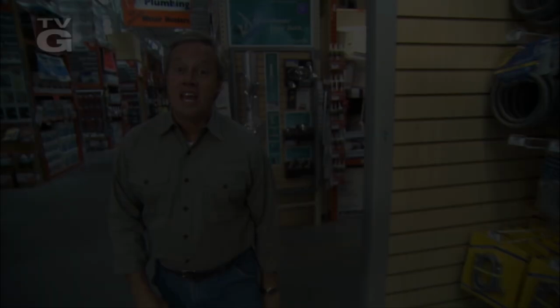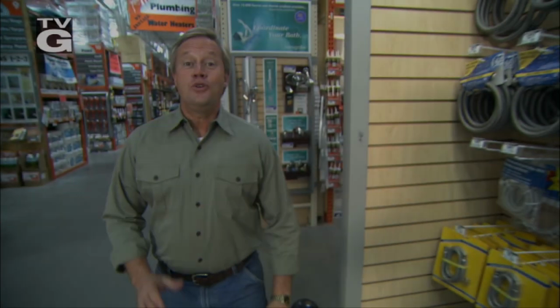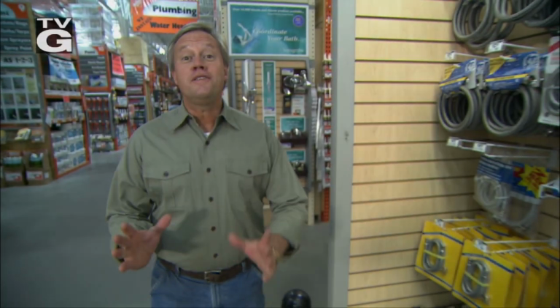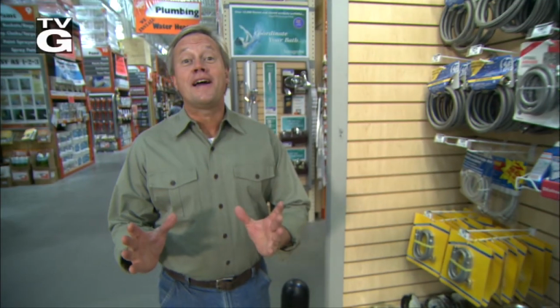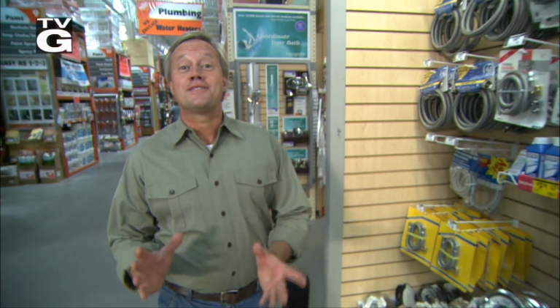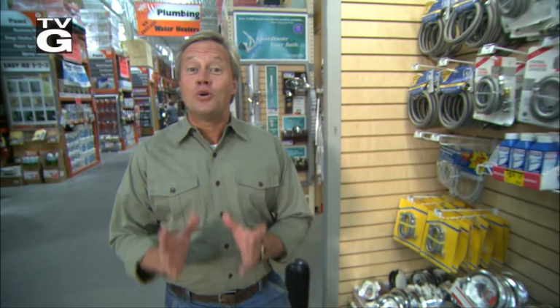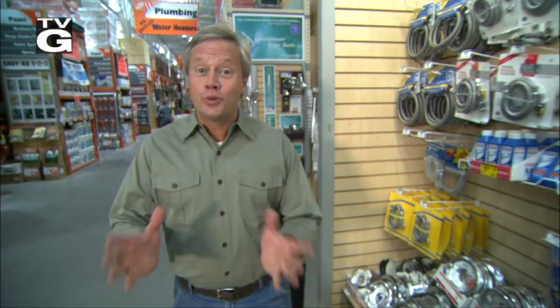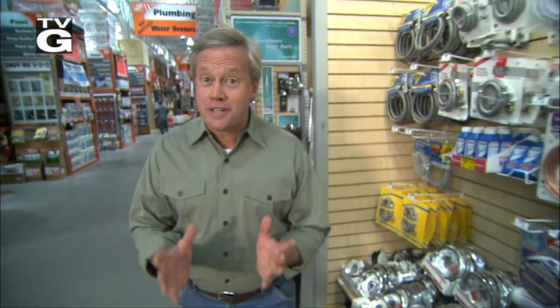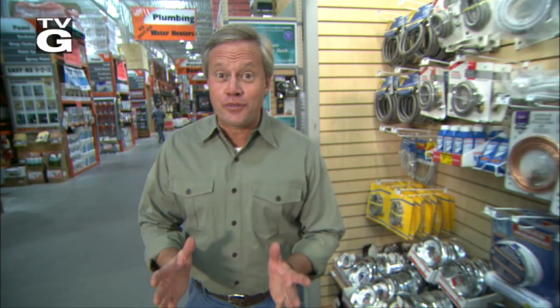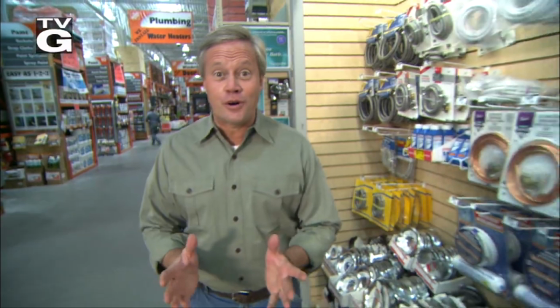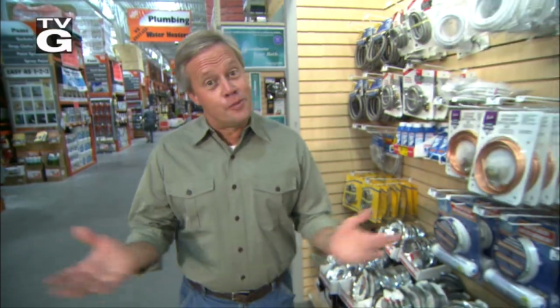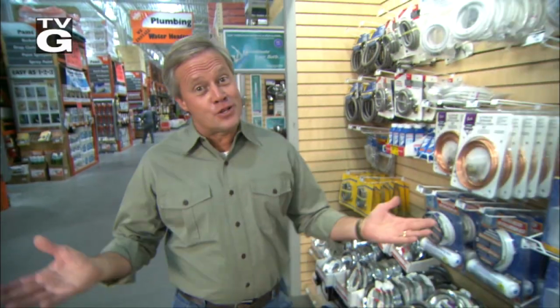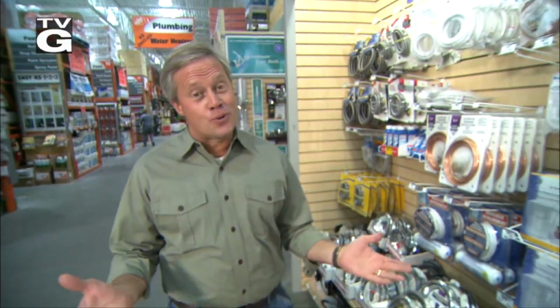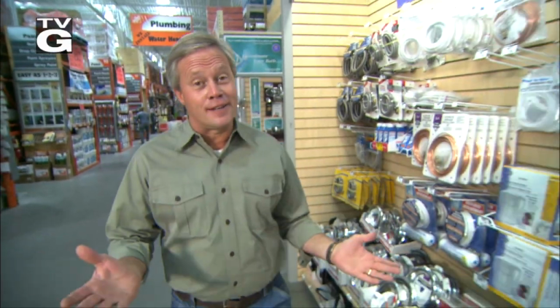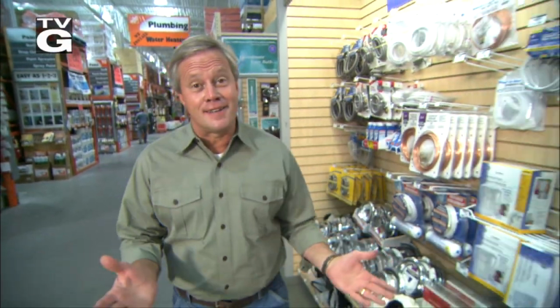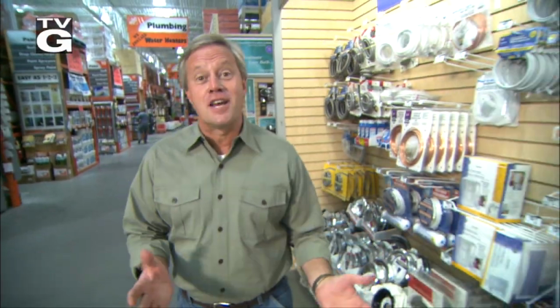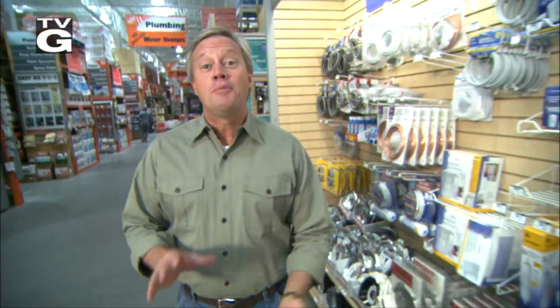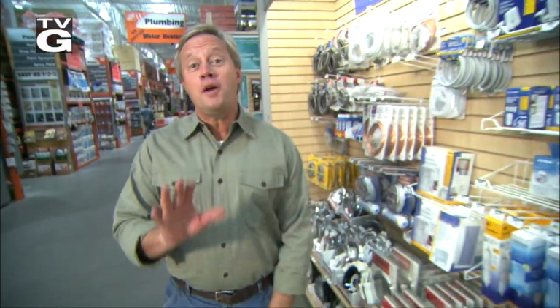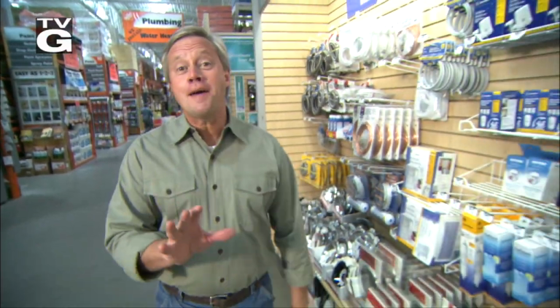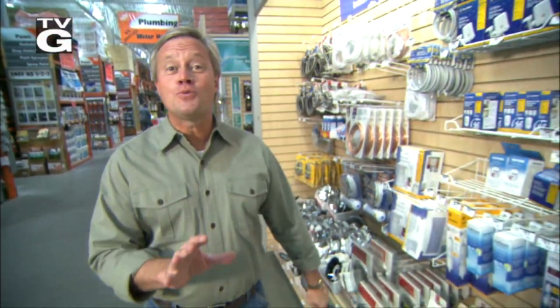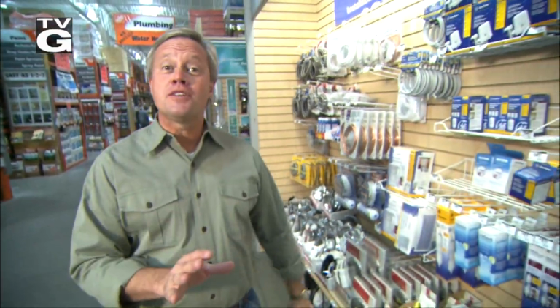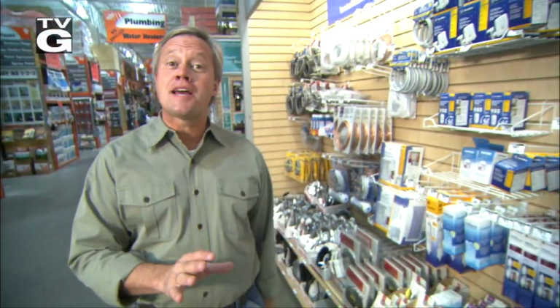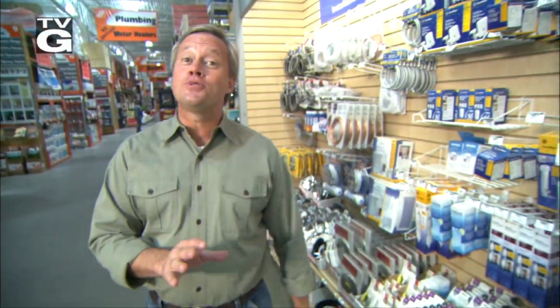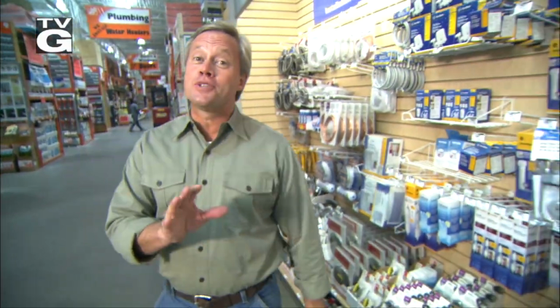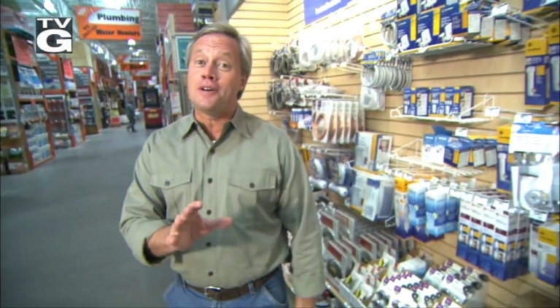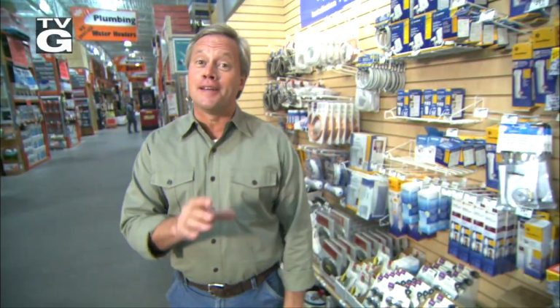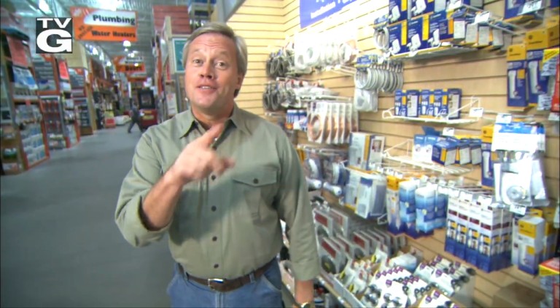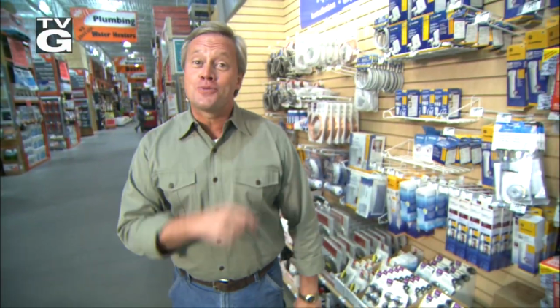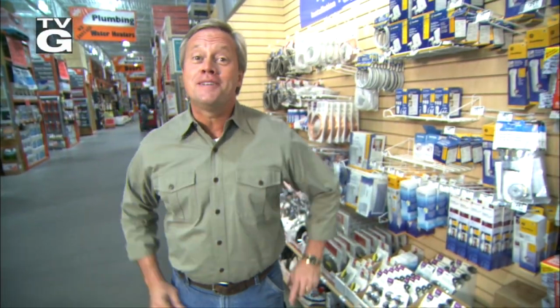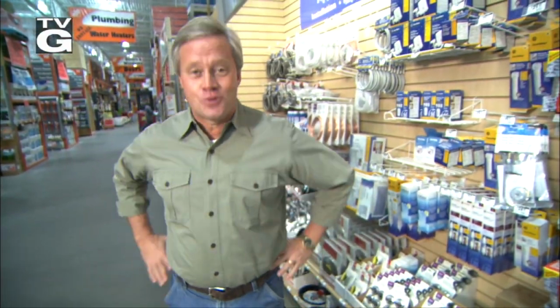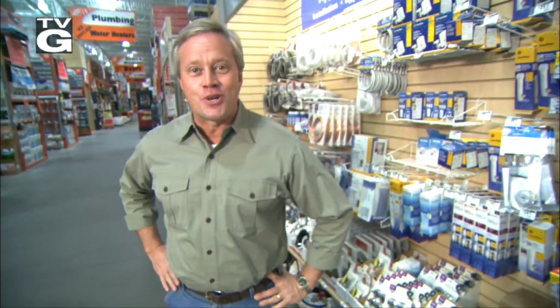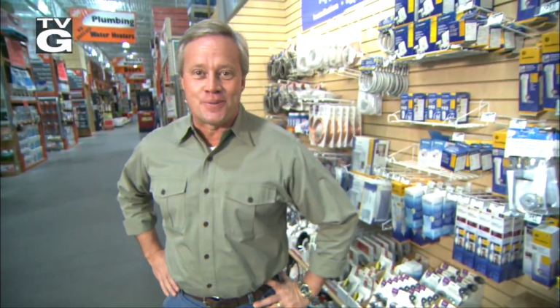You can find some cool stuff for your home in a store like this, but what happens when it's time to install it? This week we'll show you.